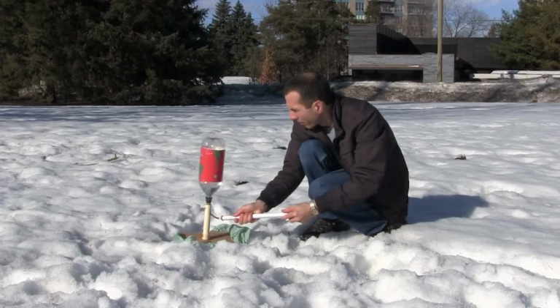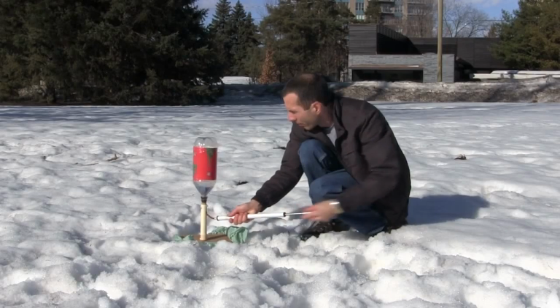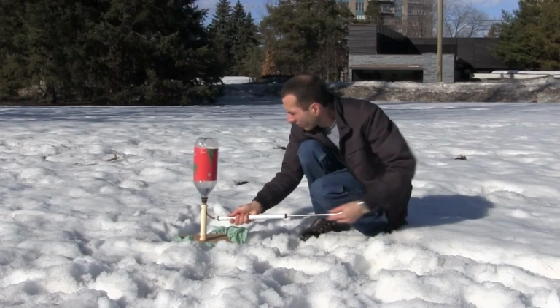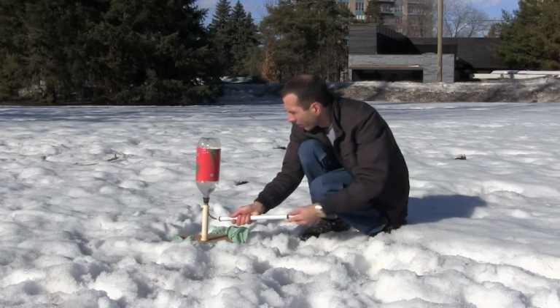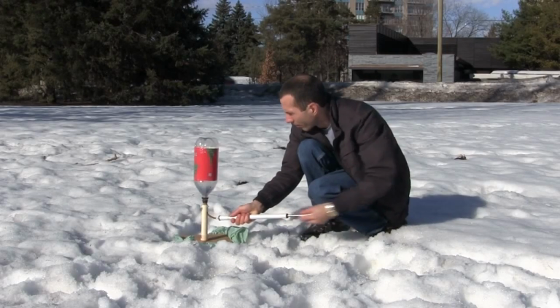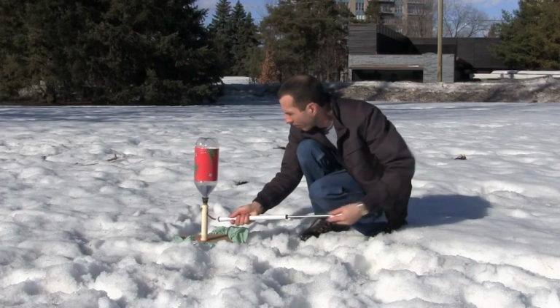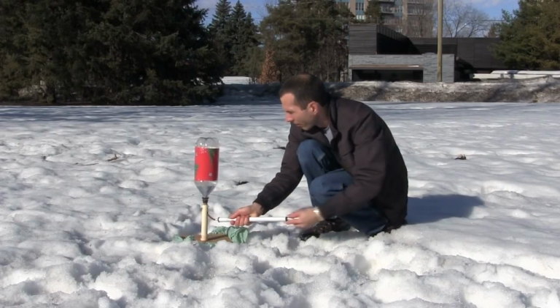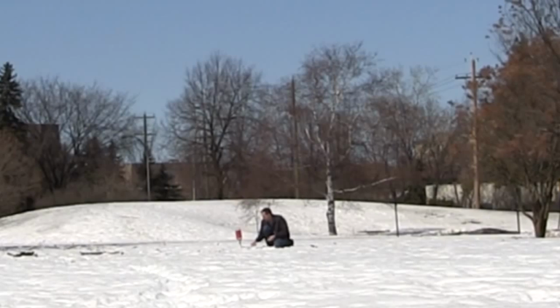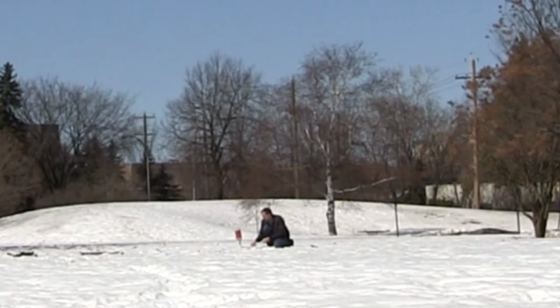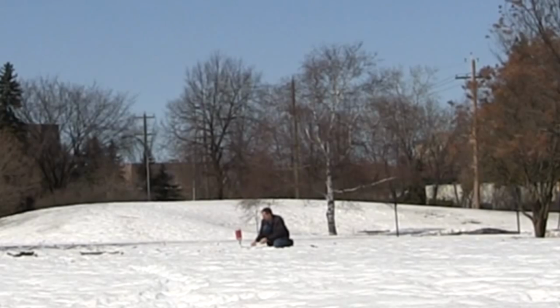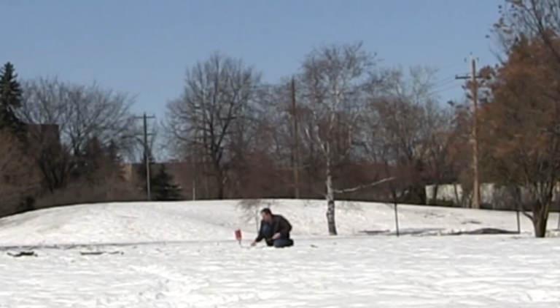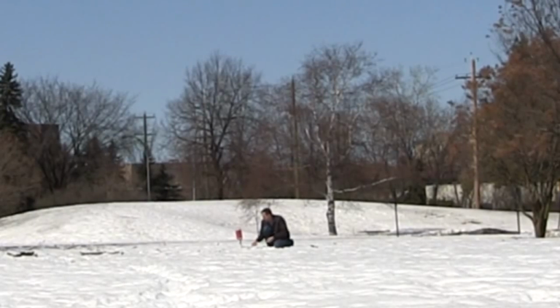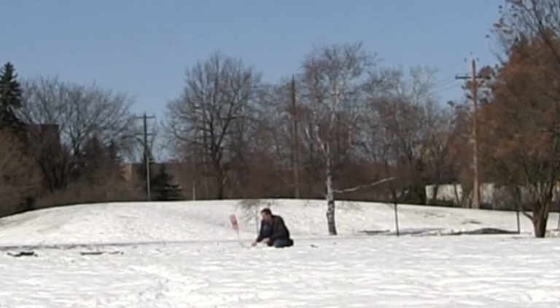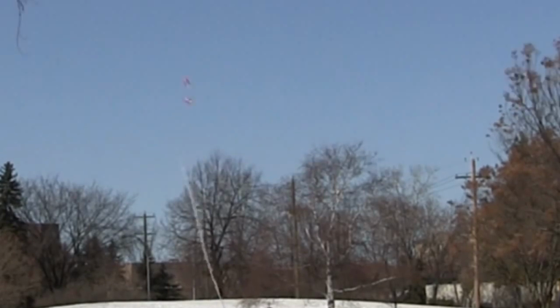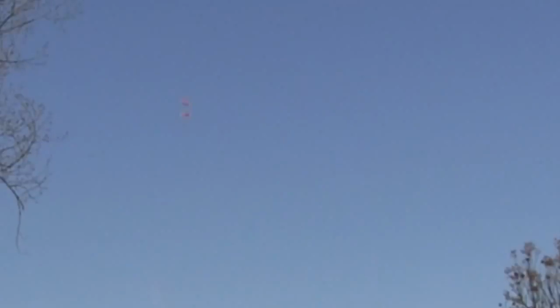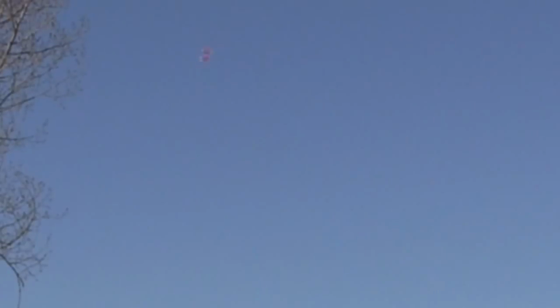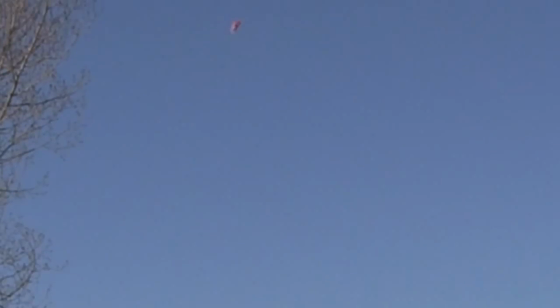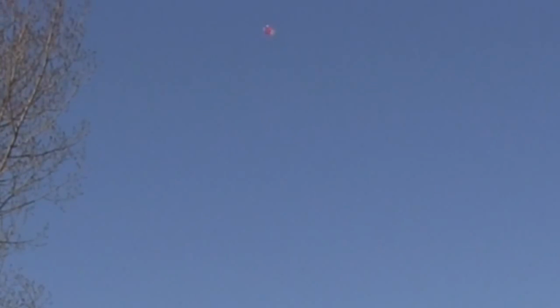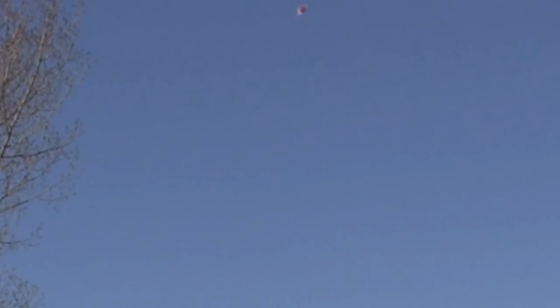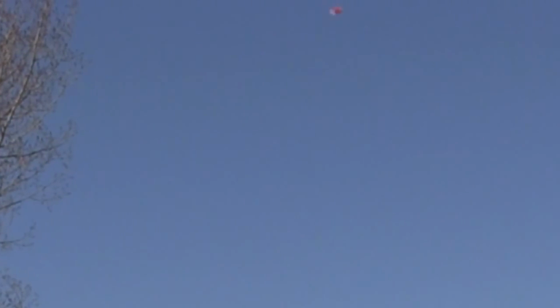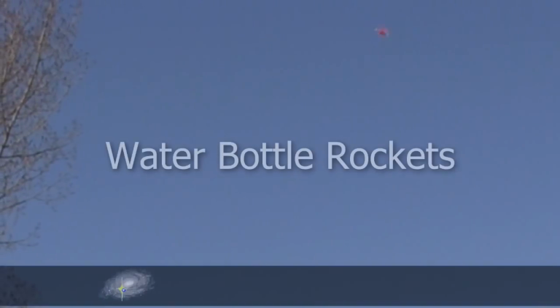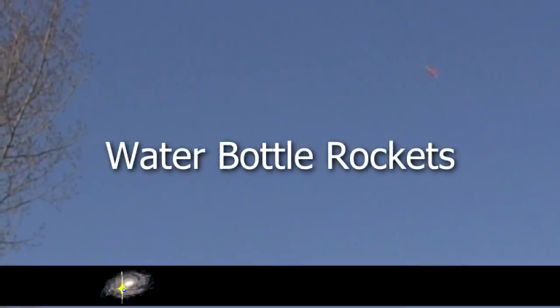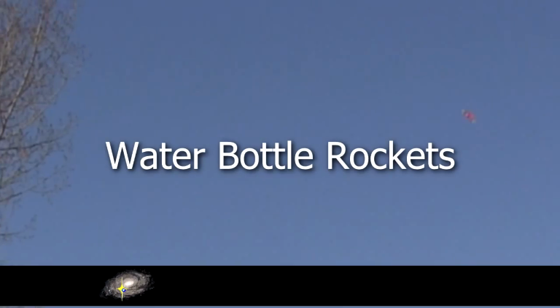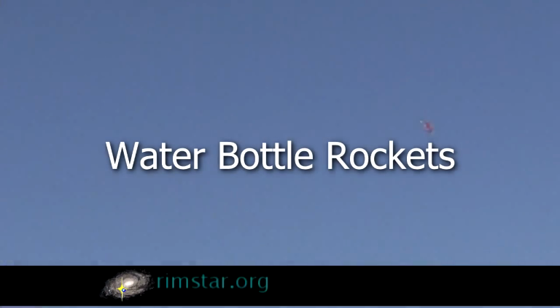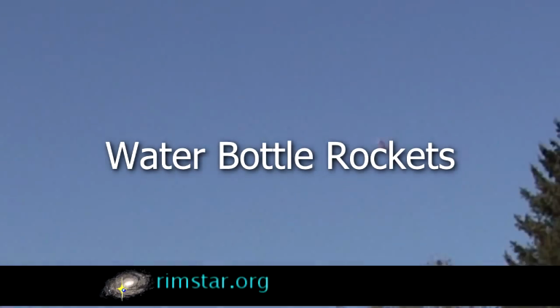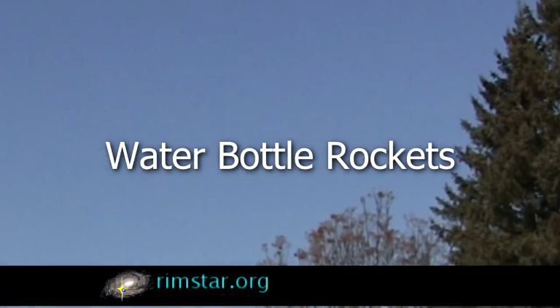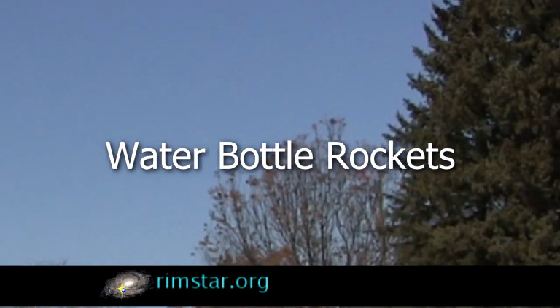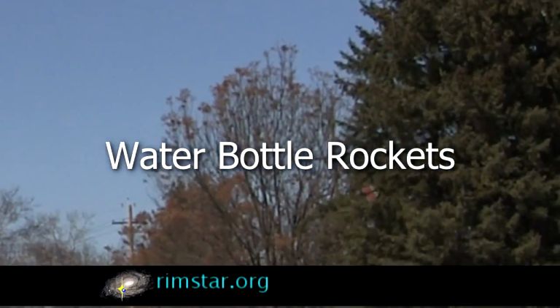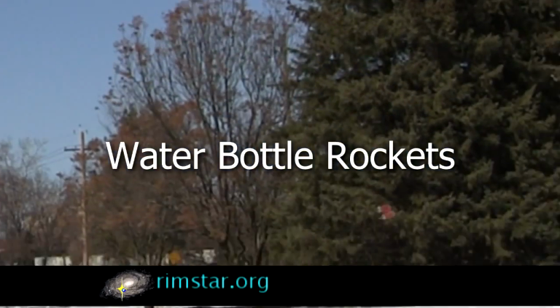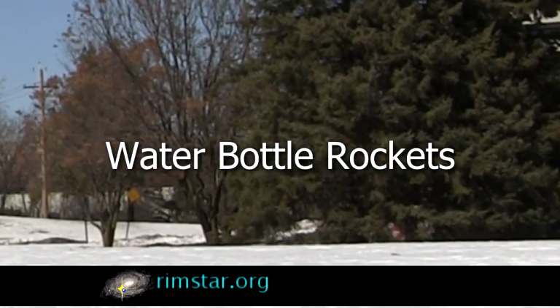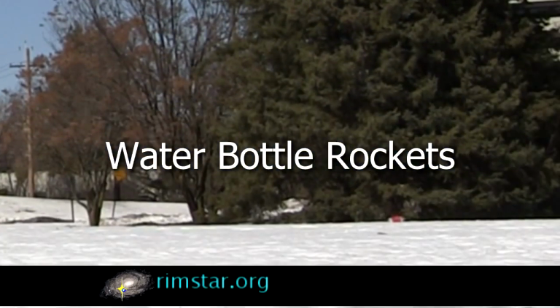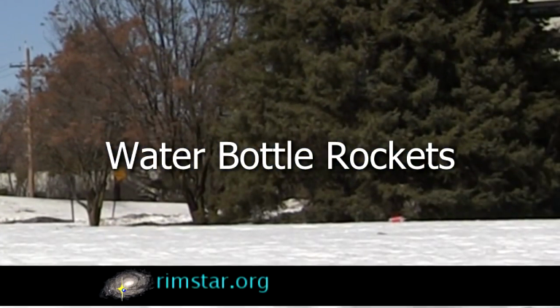Hi gang! My good friend Grant Thompson asked for a short video response about things you can do with a water bottle, so I decided to play around with water bottle rockets.